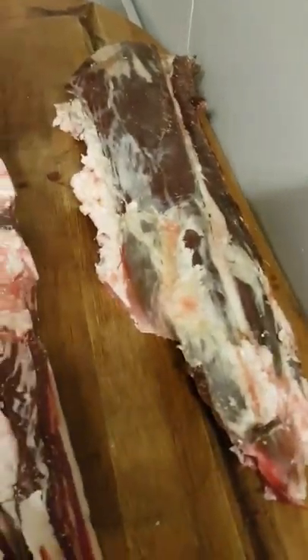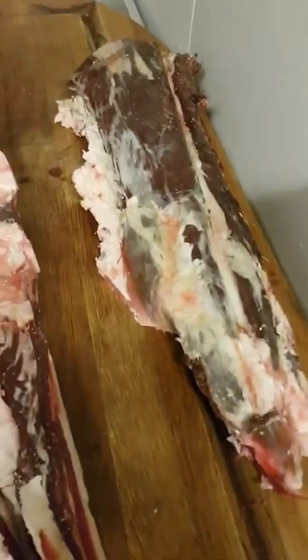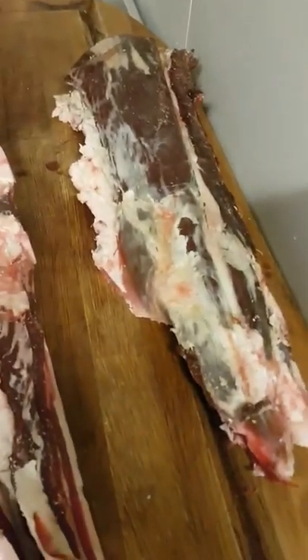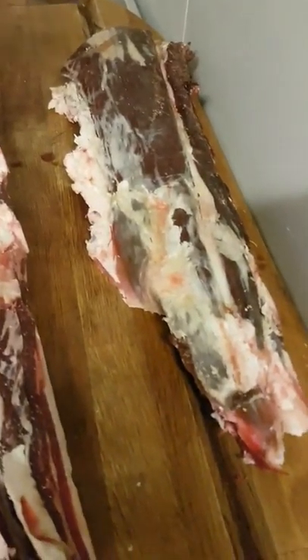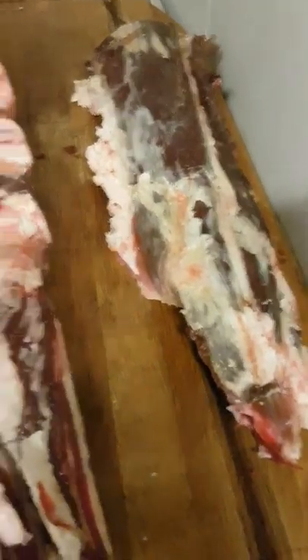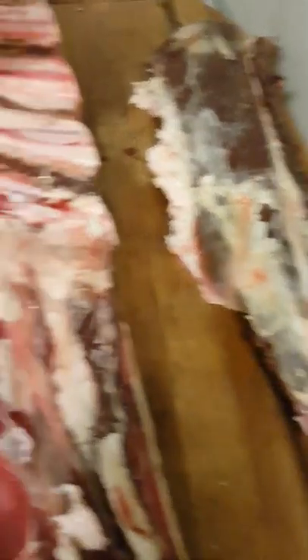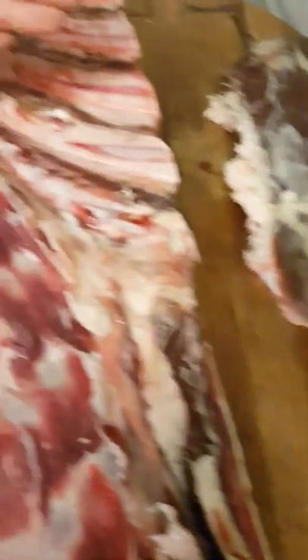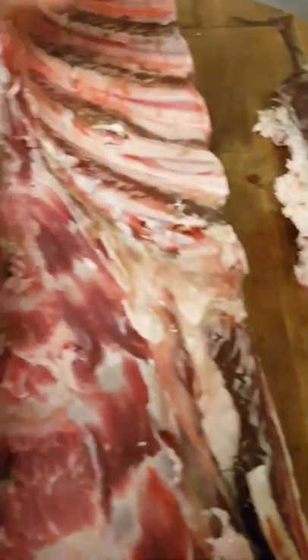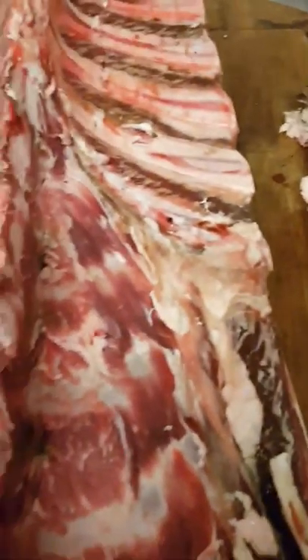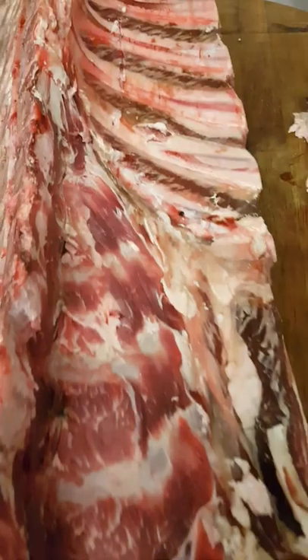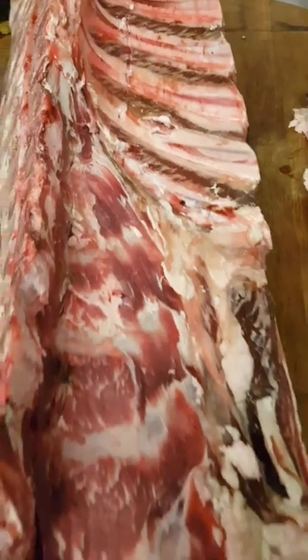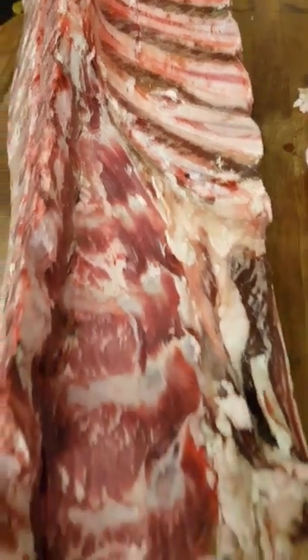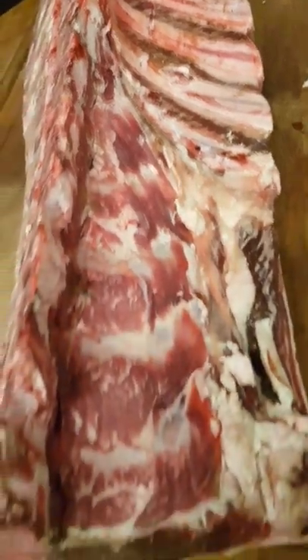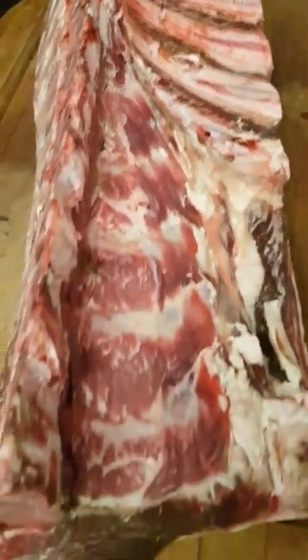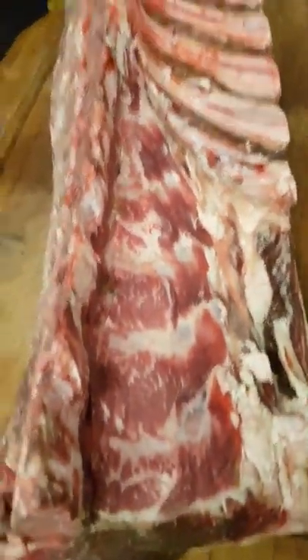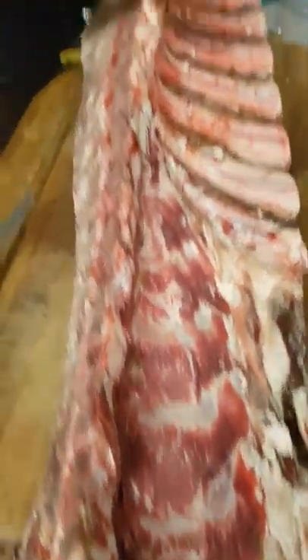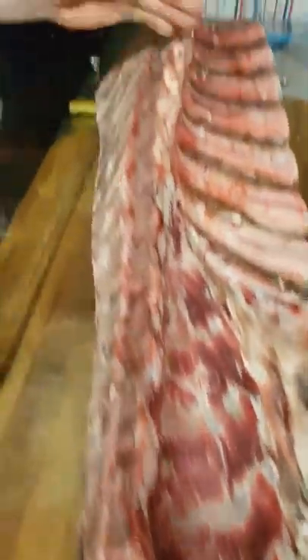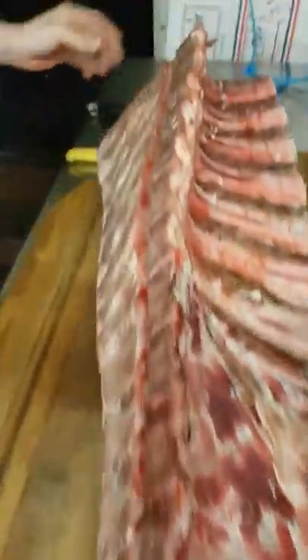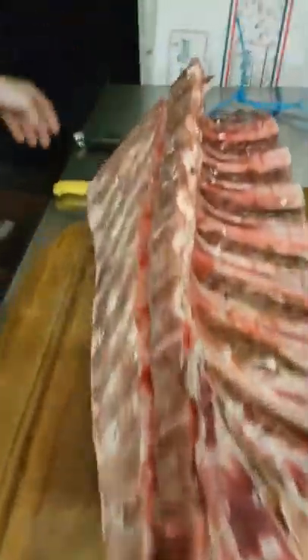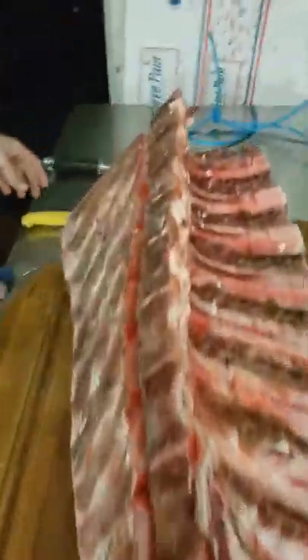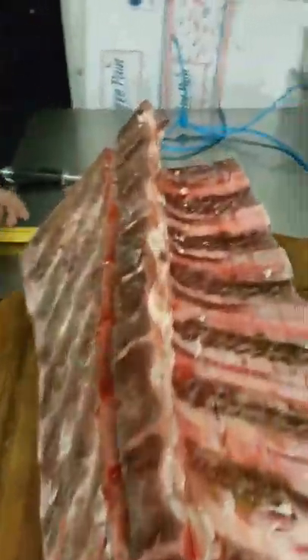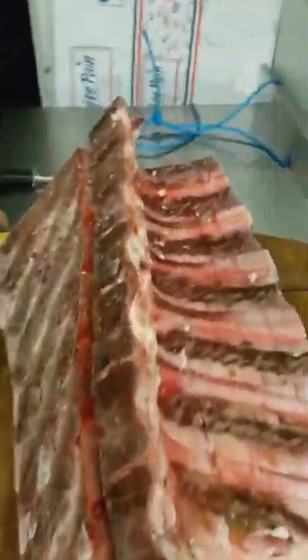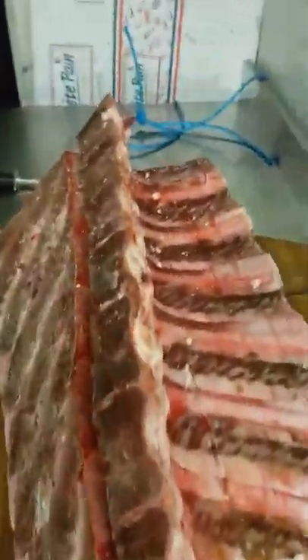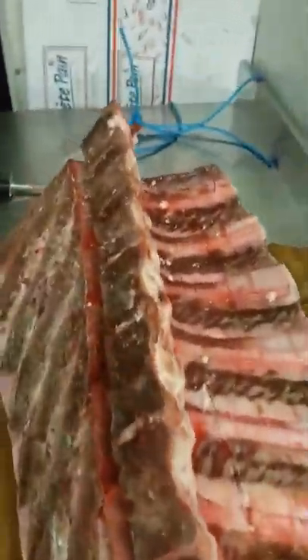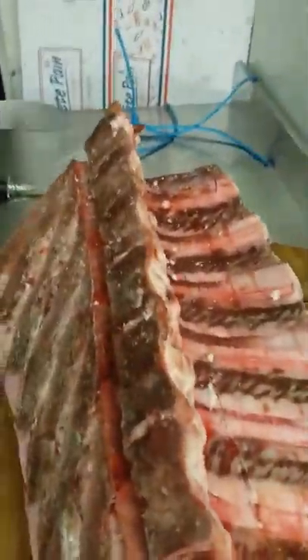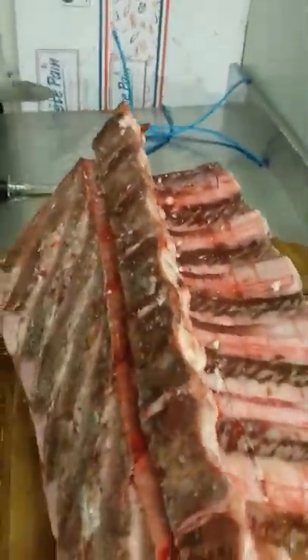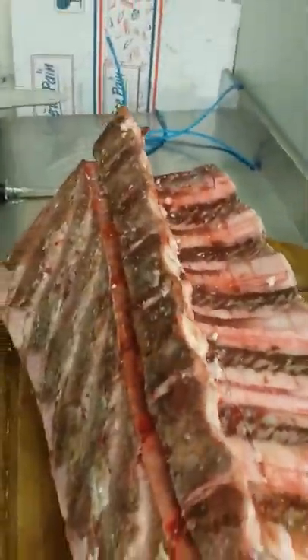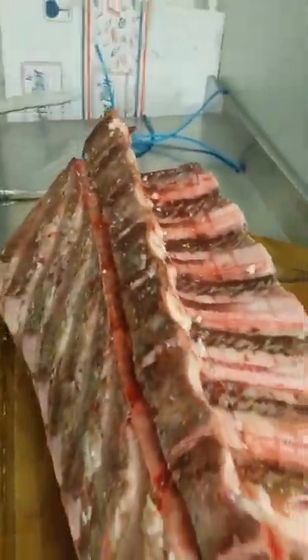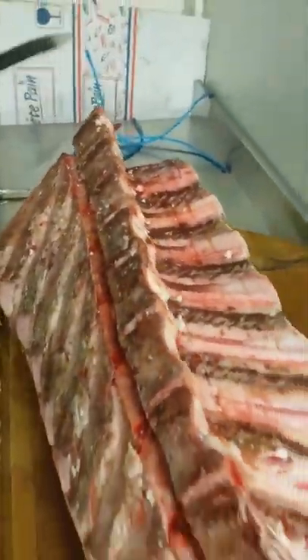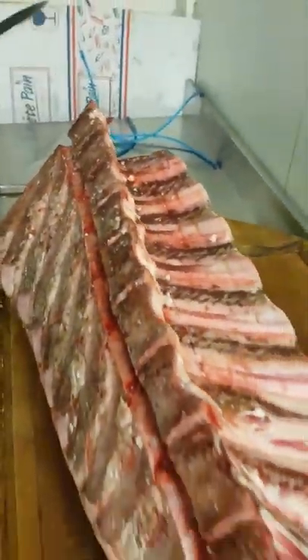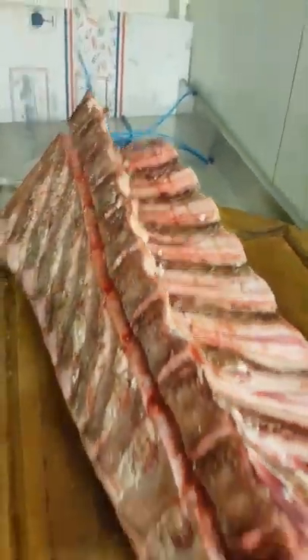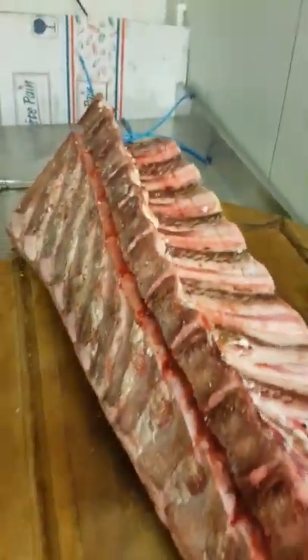So you're left with your sirloin and your rib, which we're going to stake up. Have you got a saw?